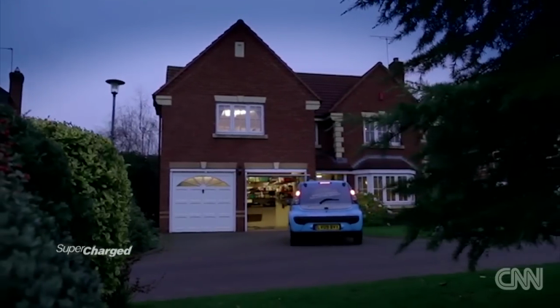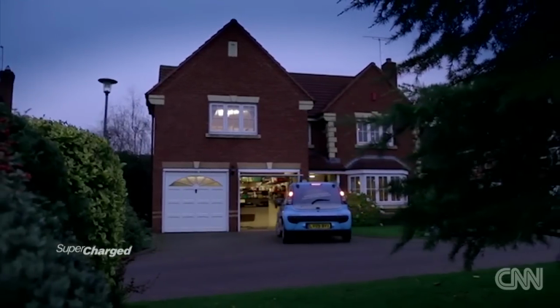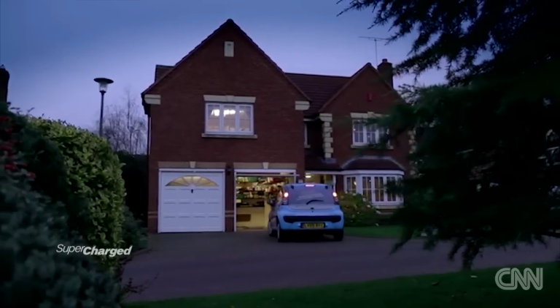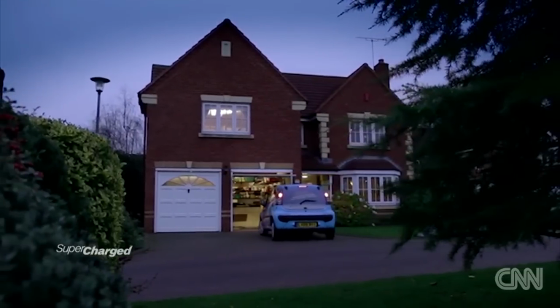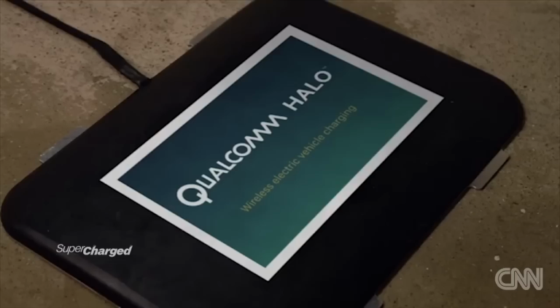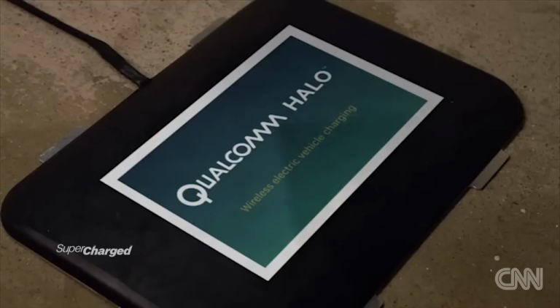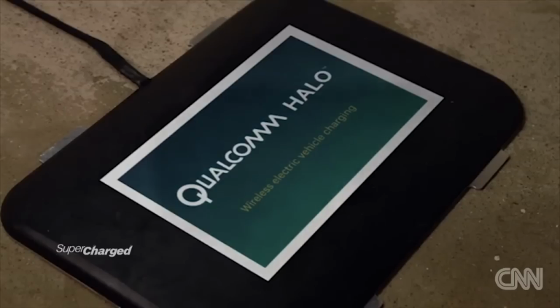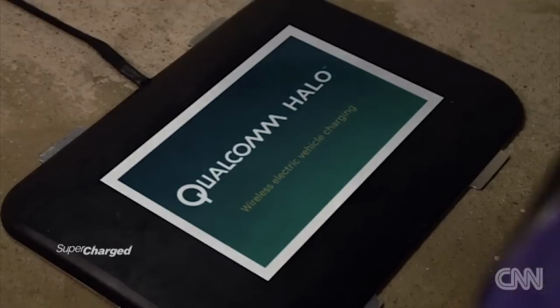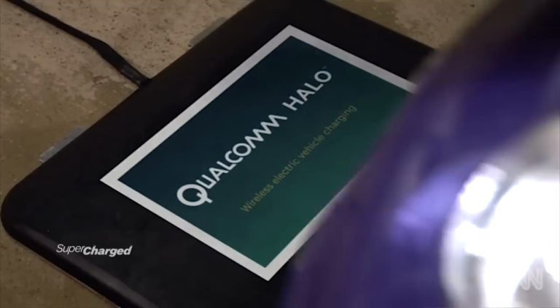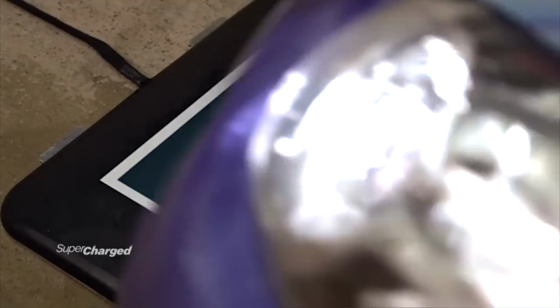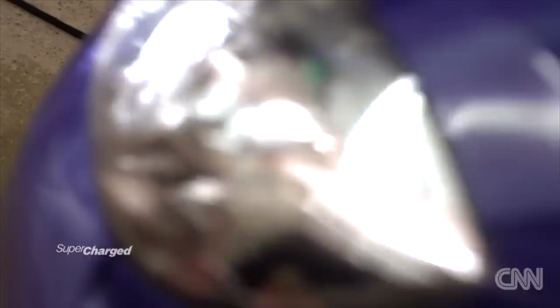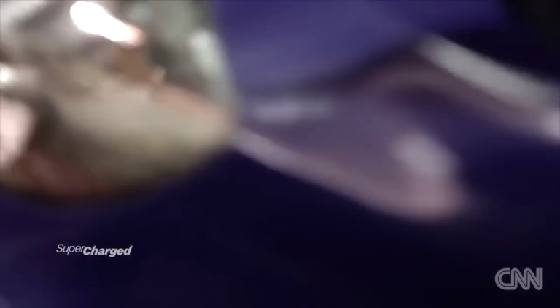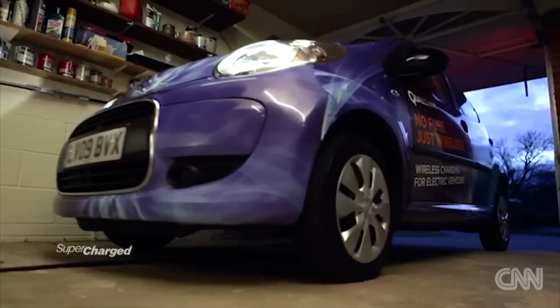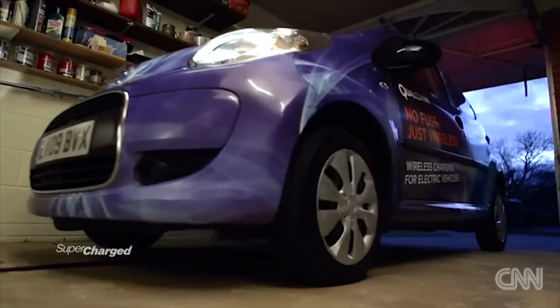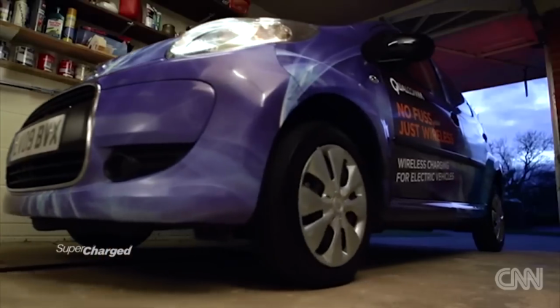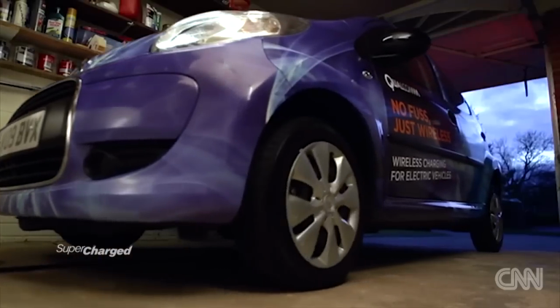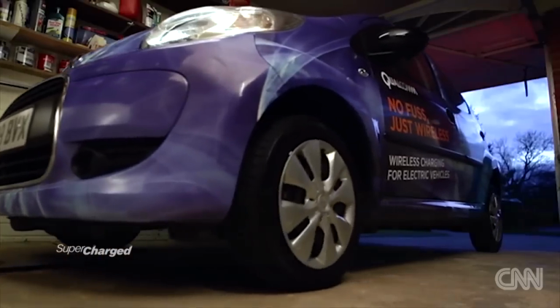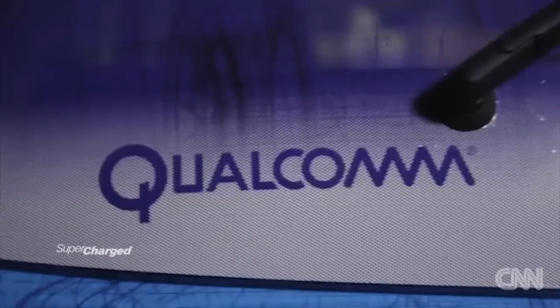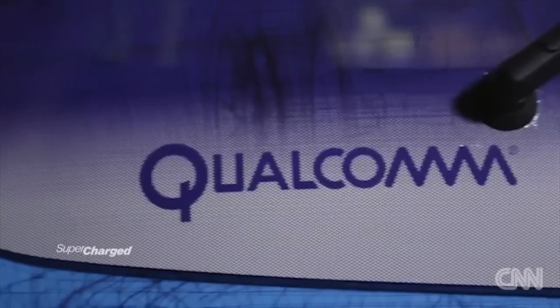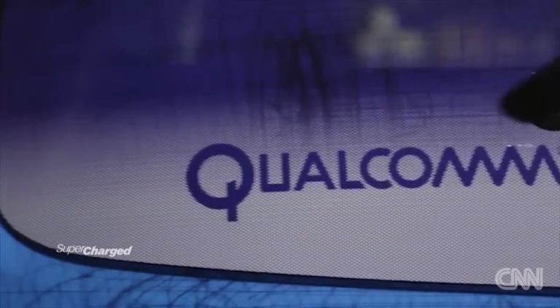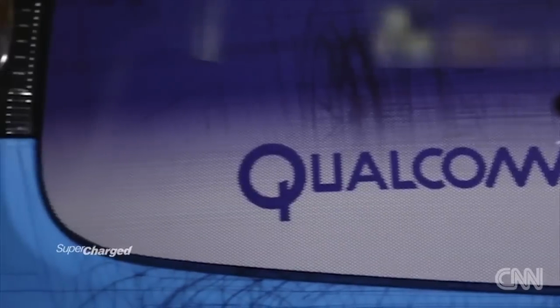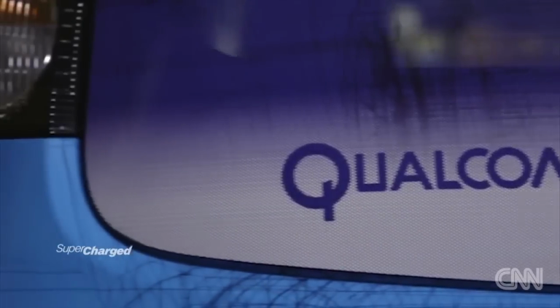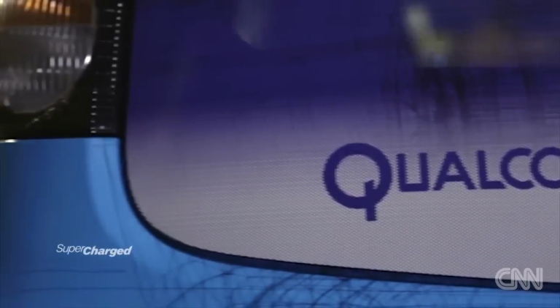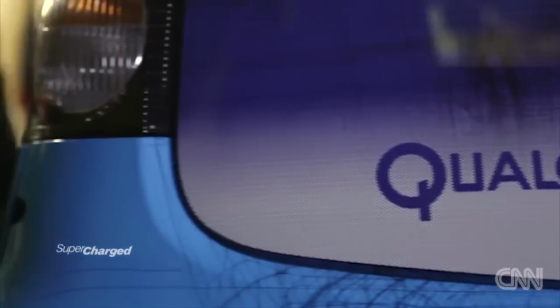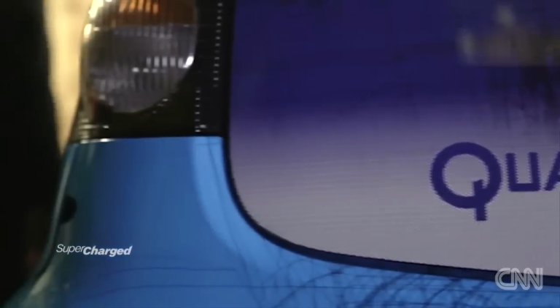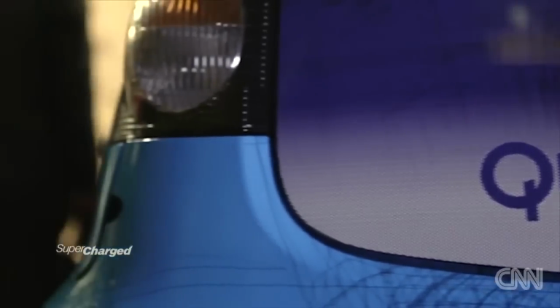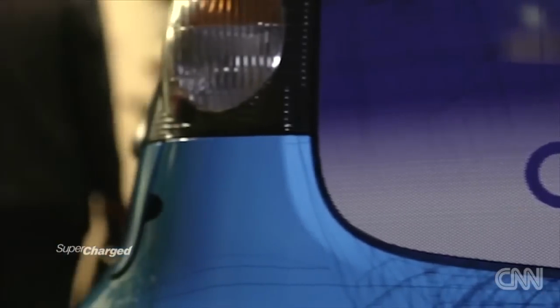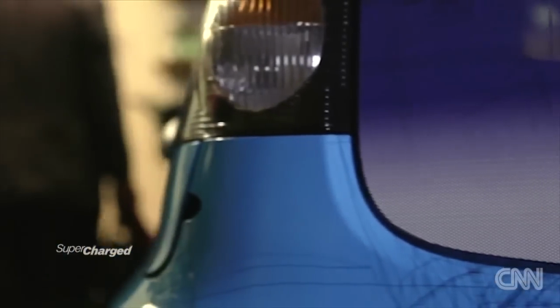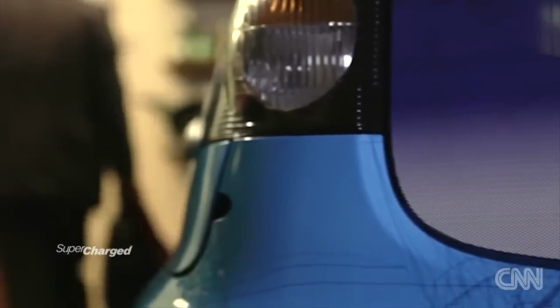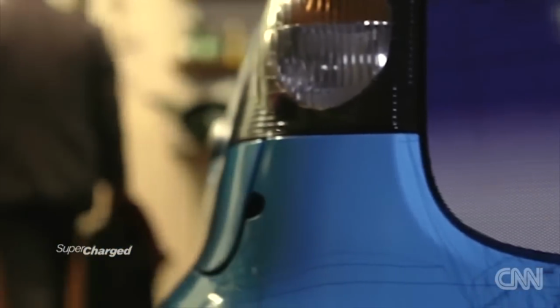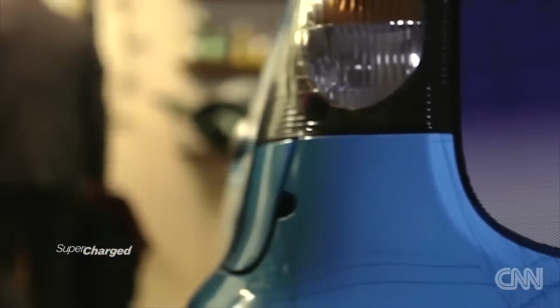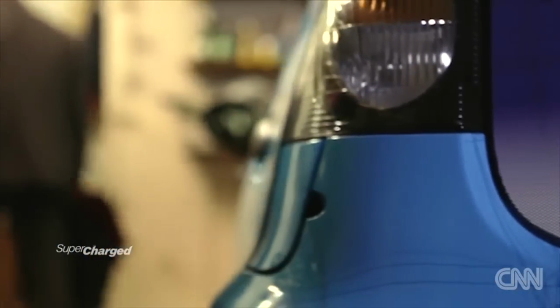With technology like this, a barrier may be removed for consumer buy-in for electric cars — but only the future can tell.